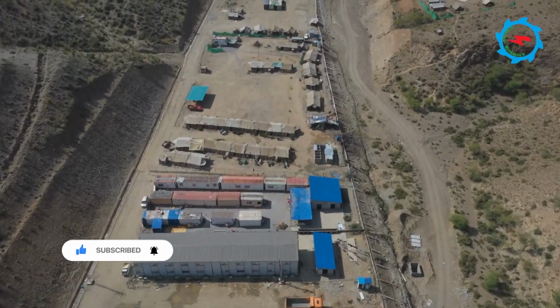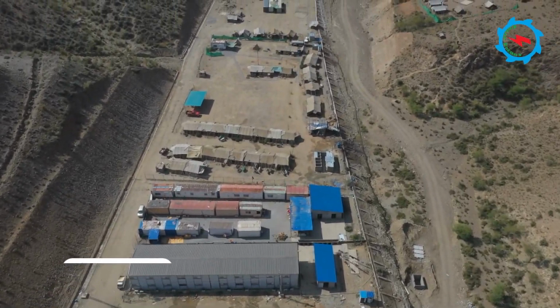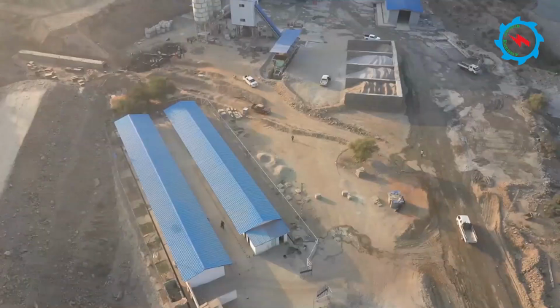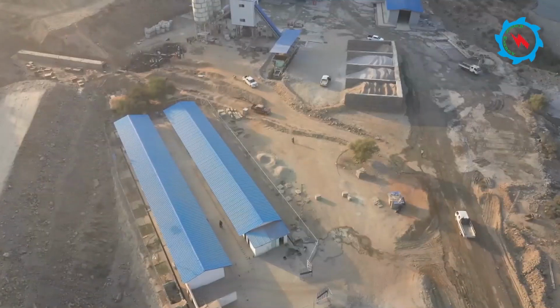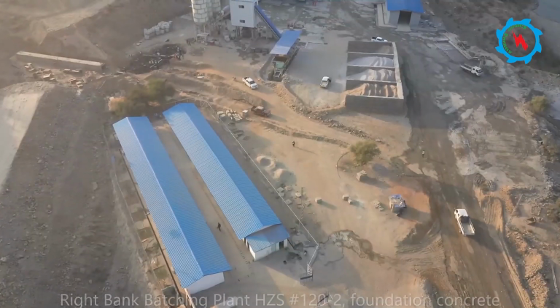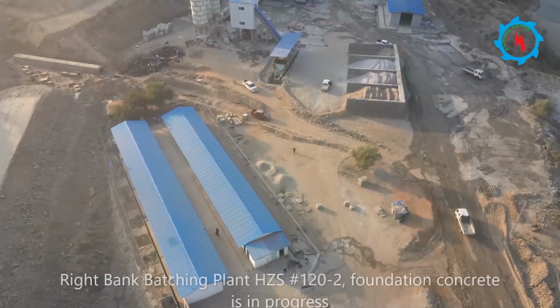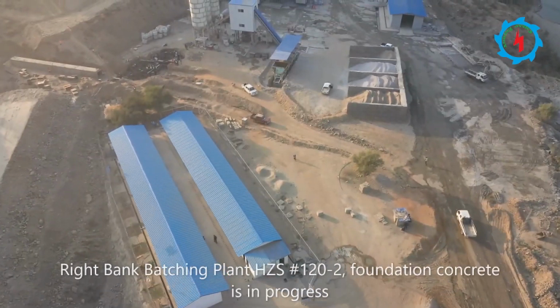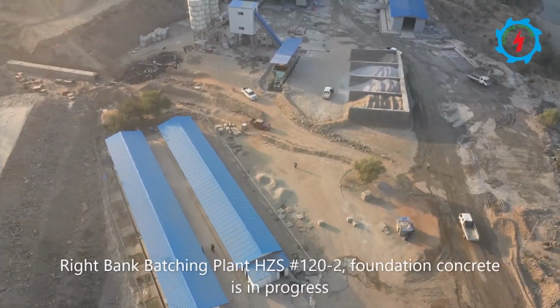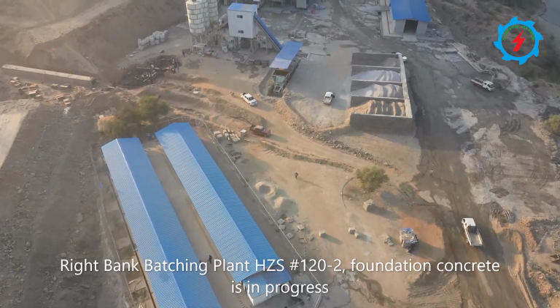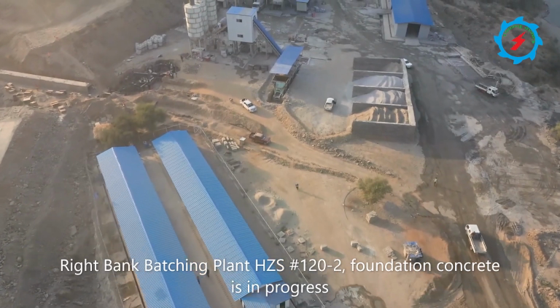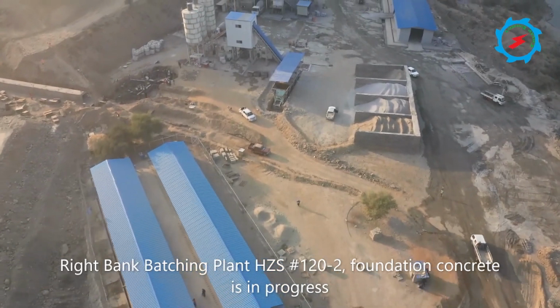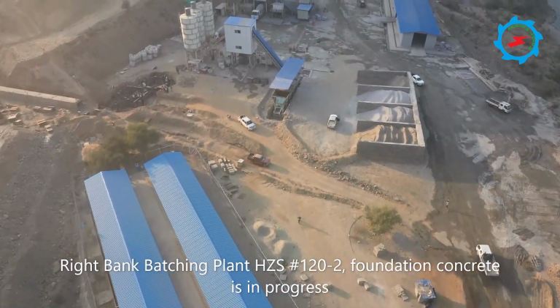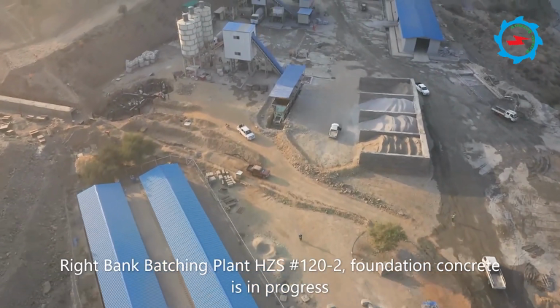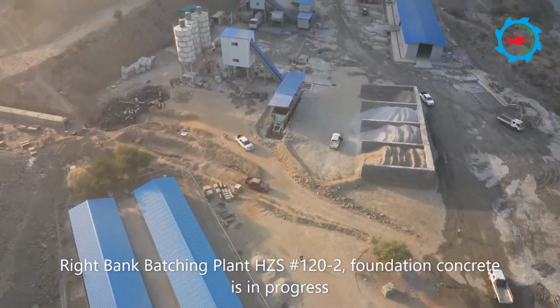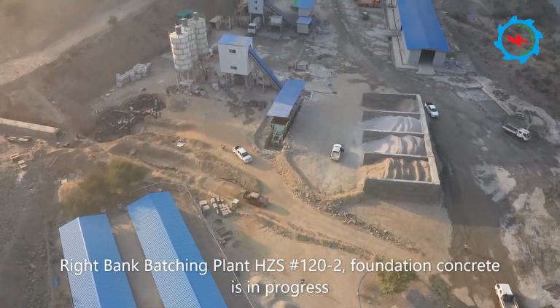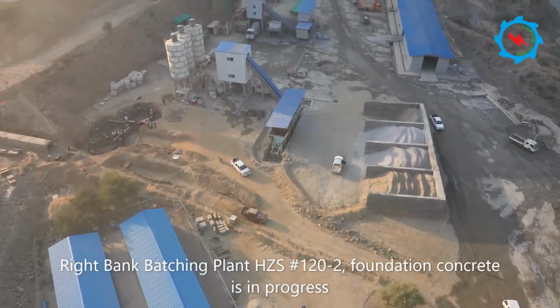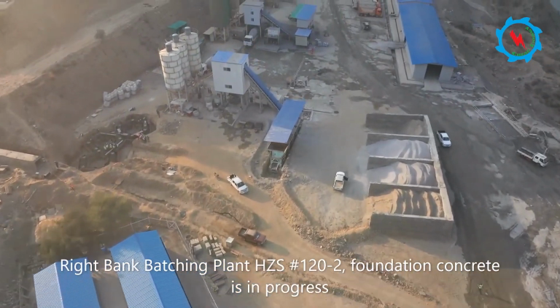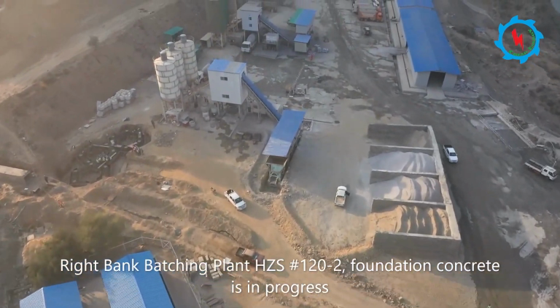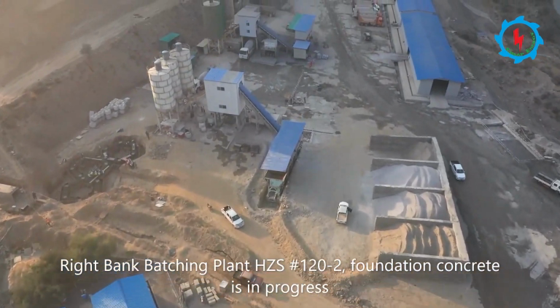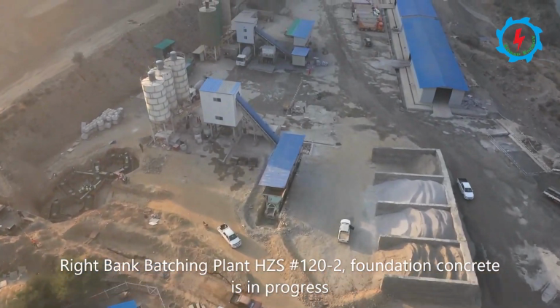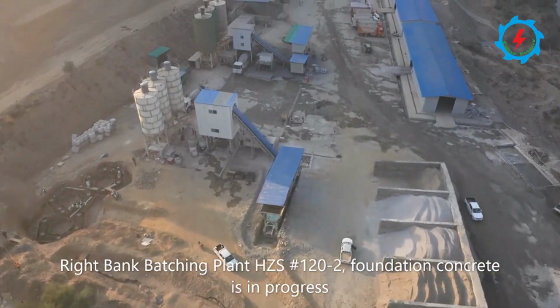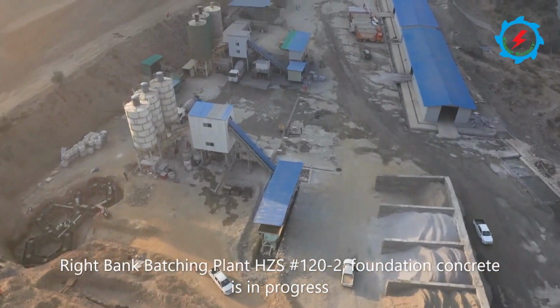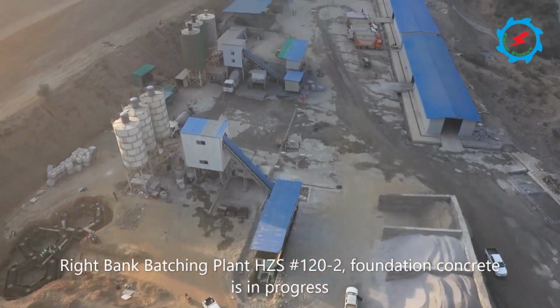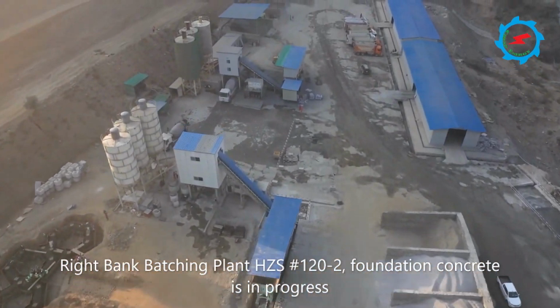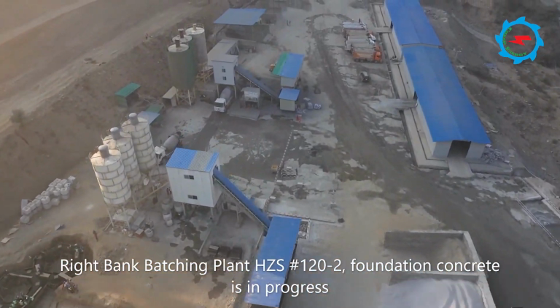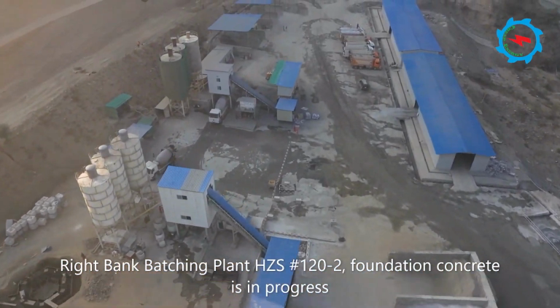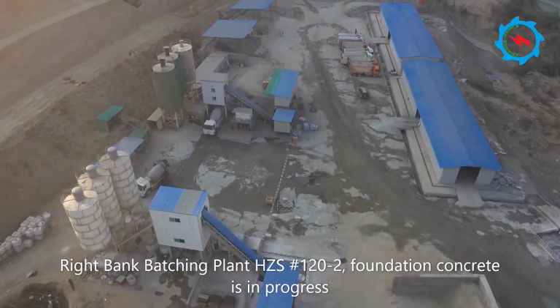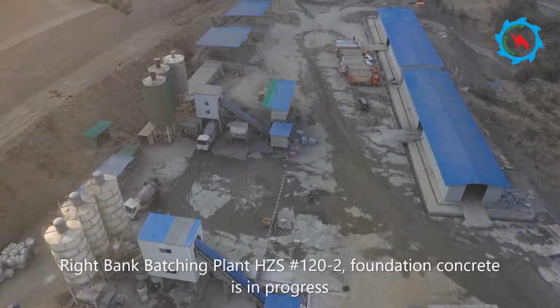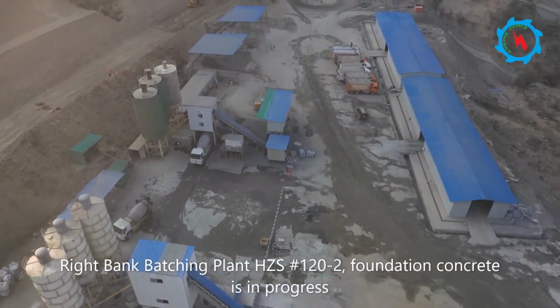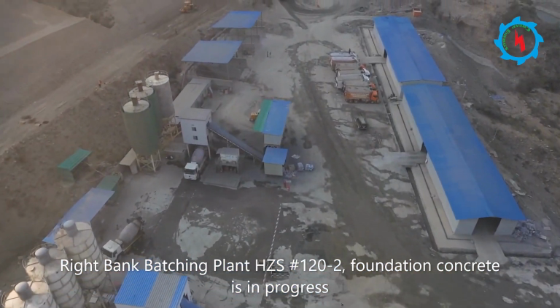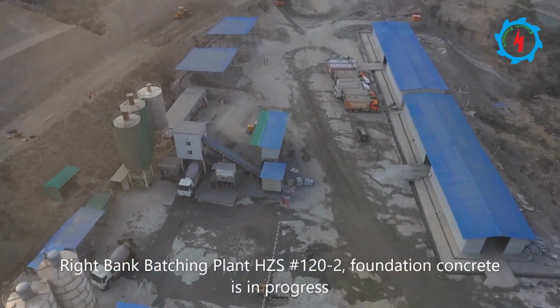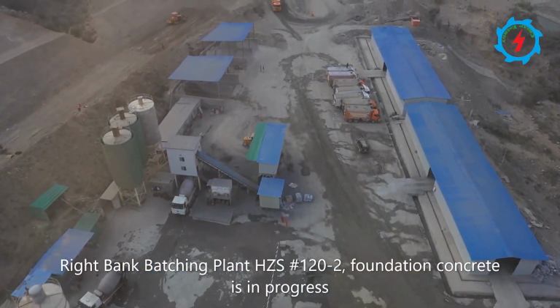To fulfill the construction needs, the Wright Bank Batching Plant Foundation Concrete is in progress.